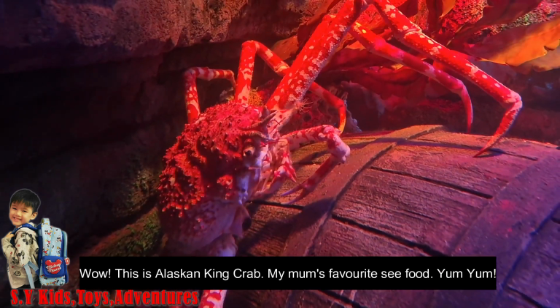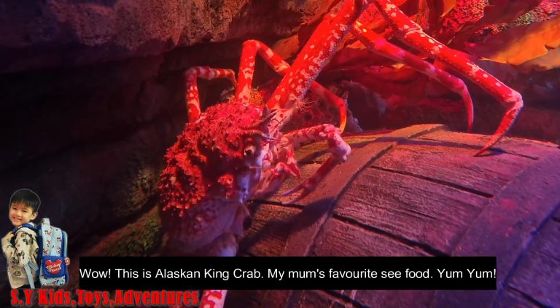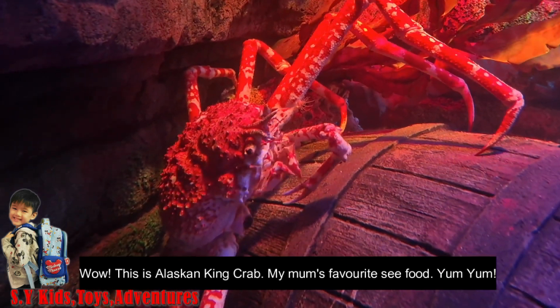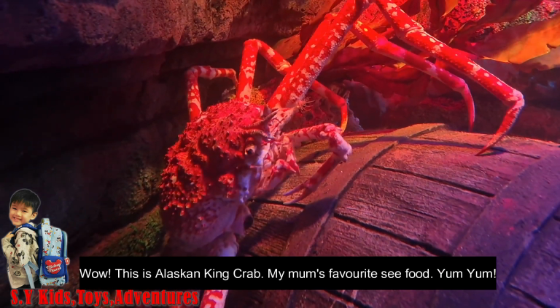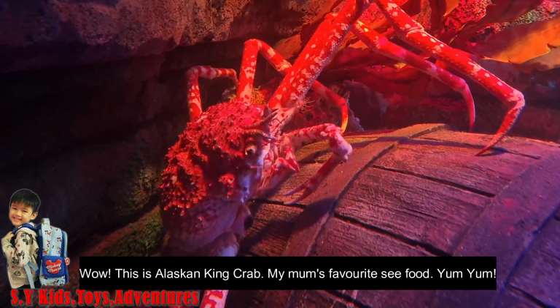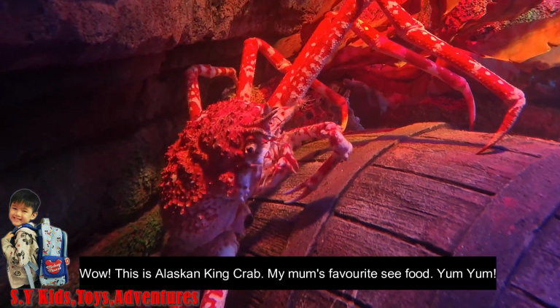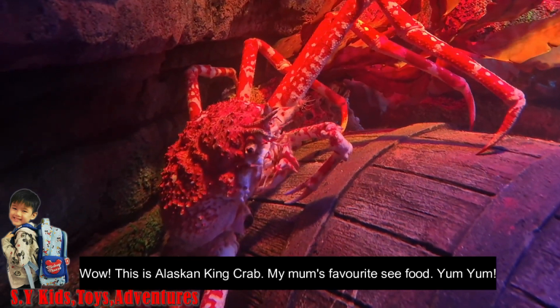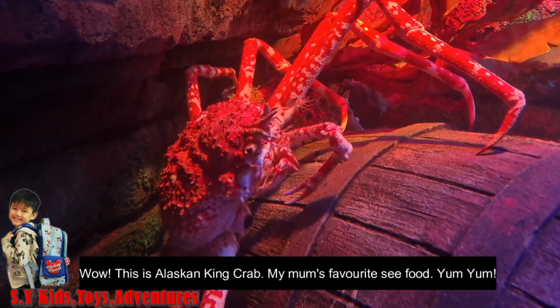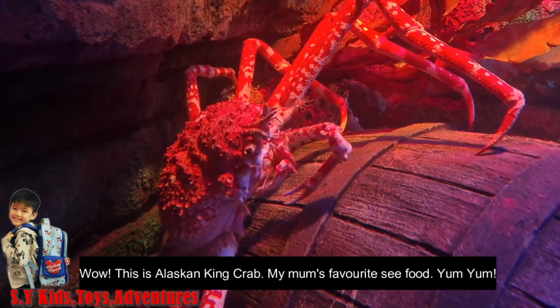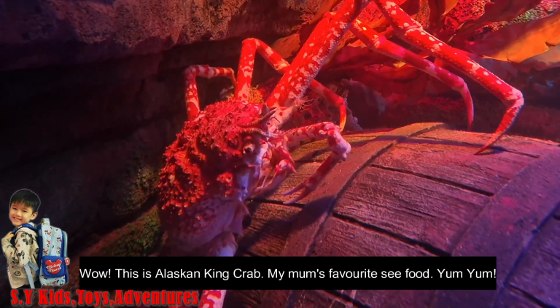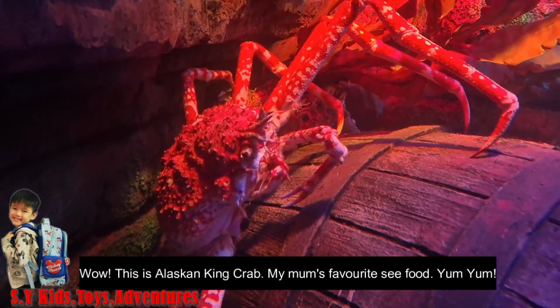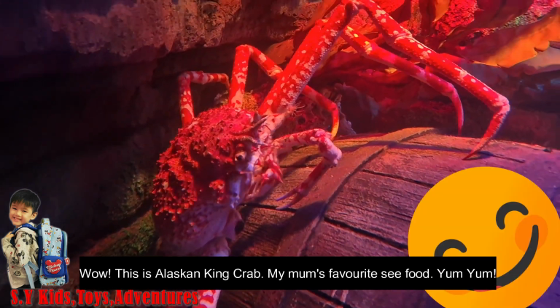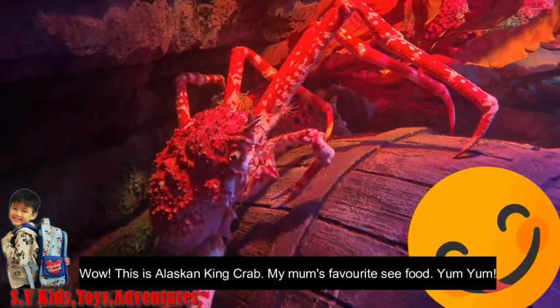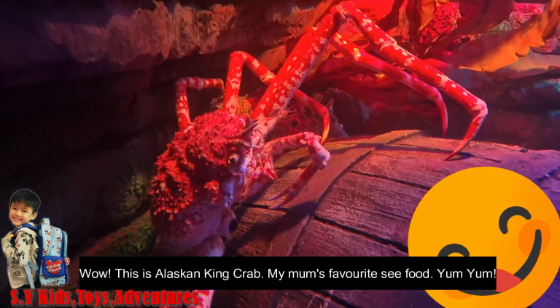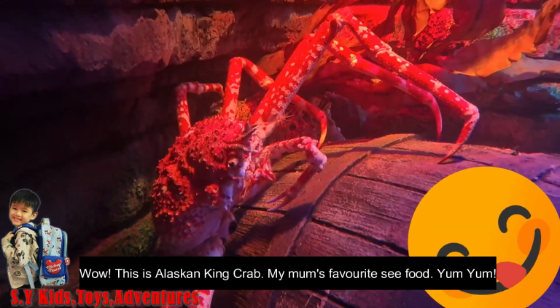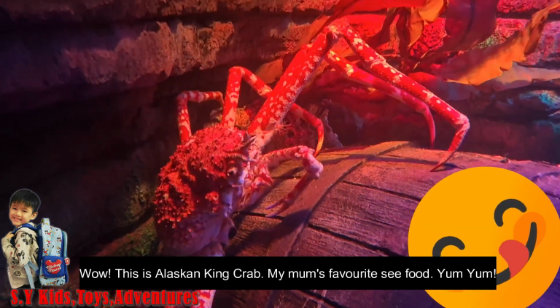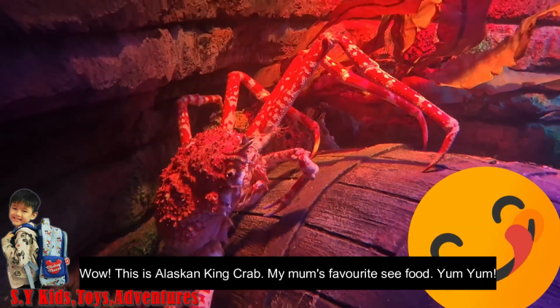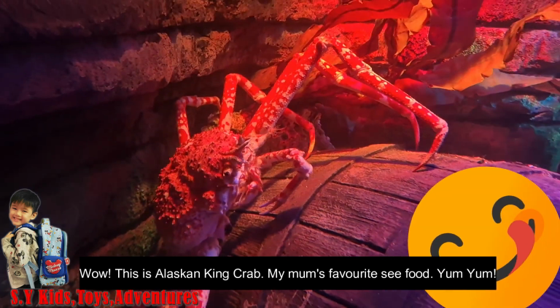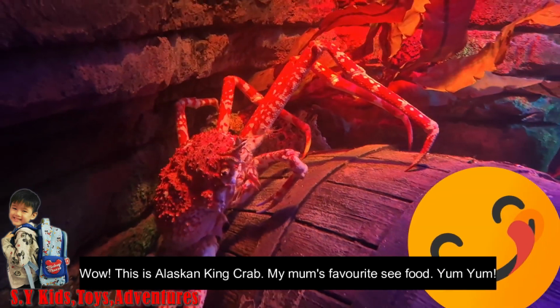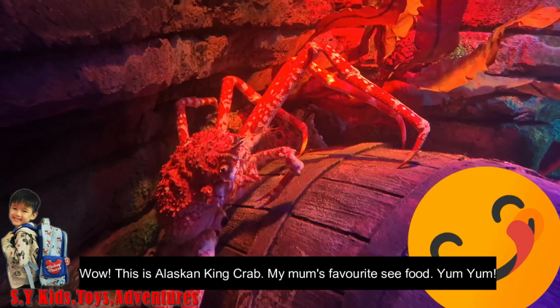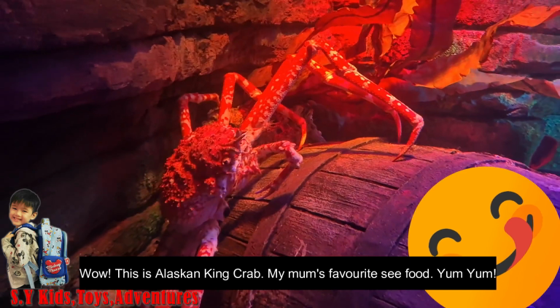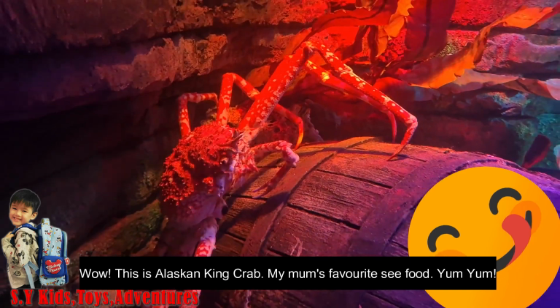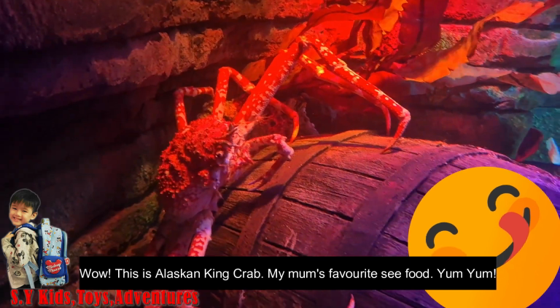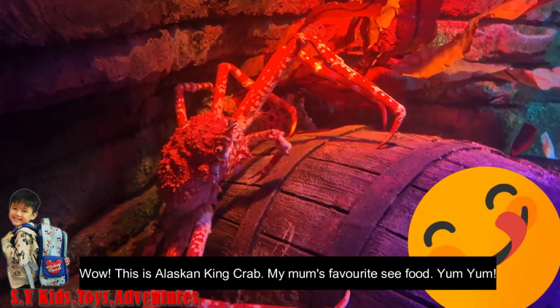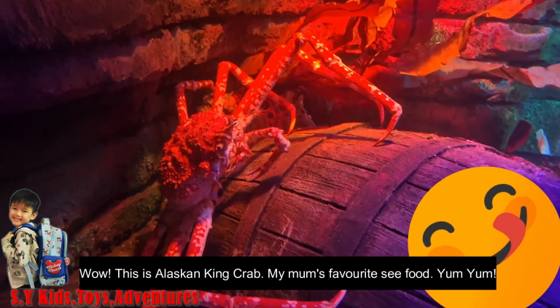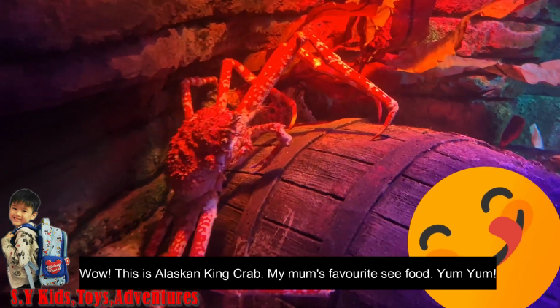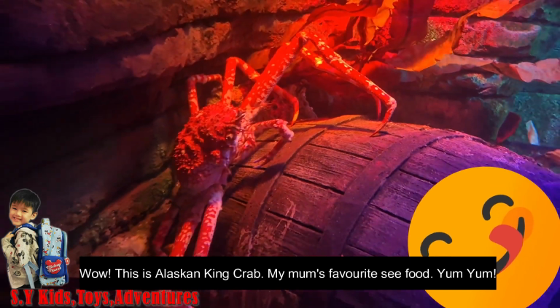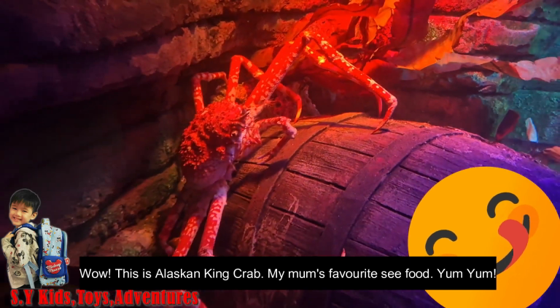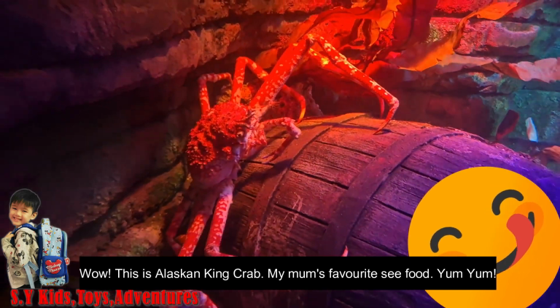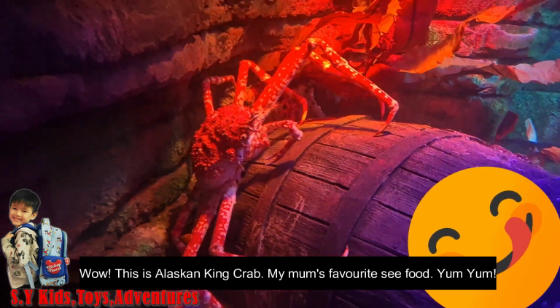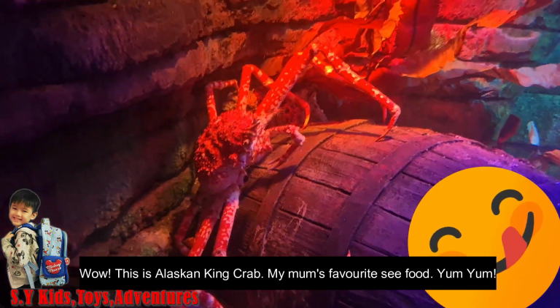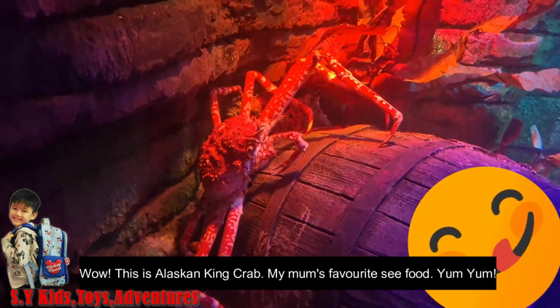Wow, this is an Alaskan king crab — my mum's favourite seafood. Yum yum!